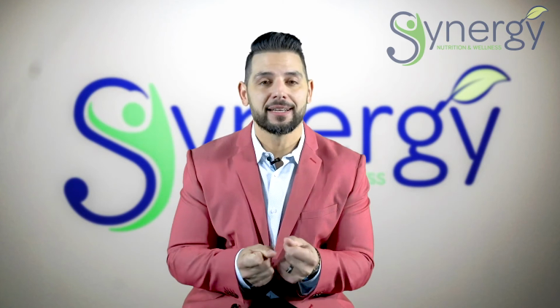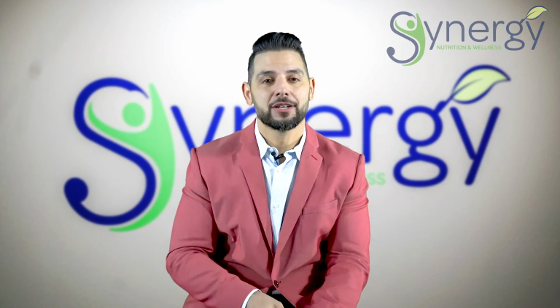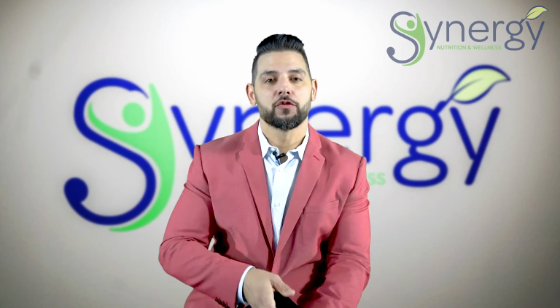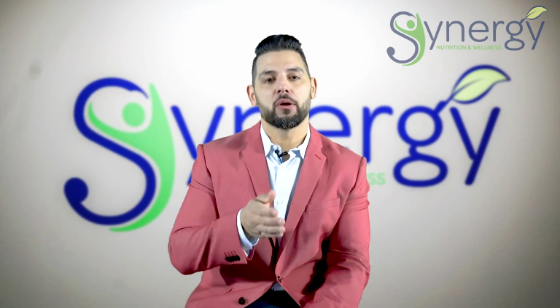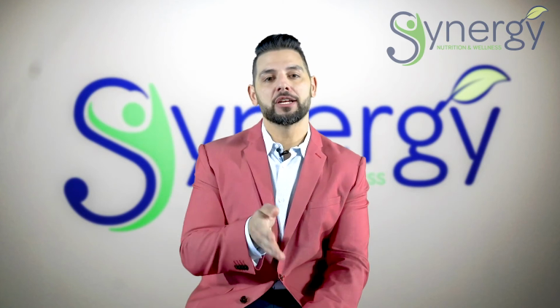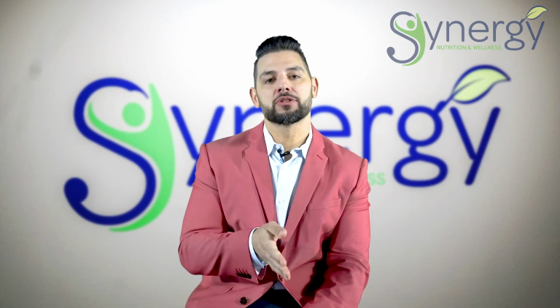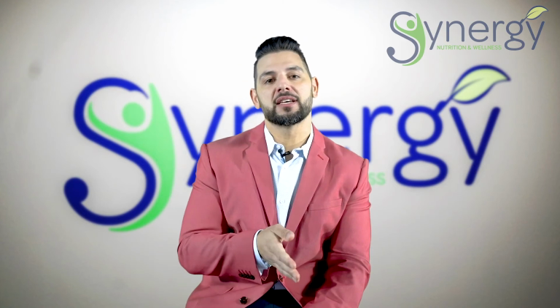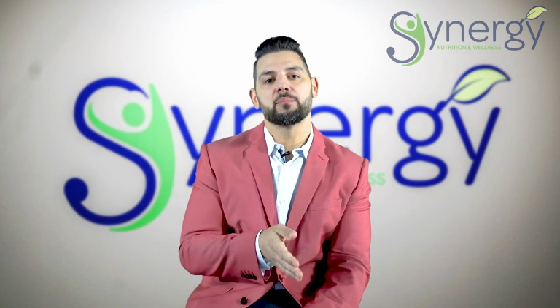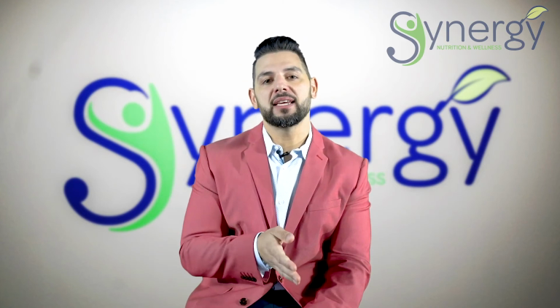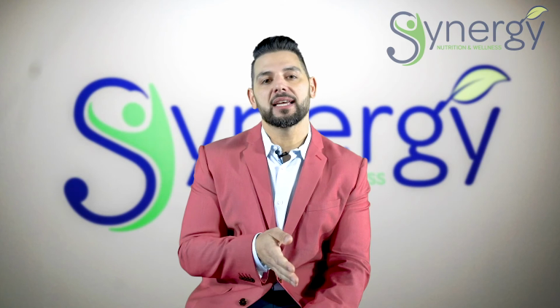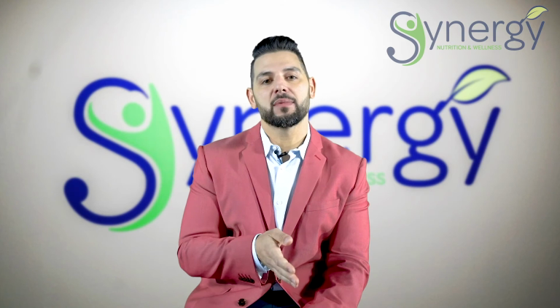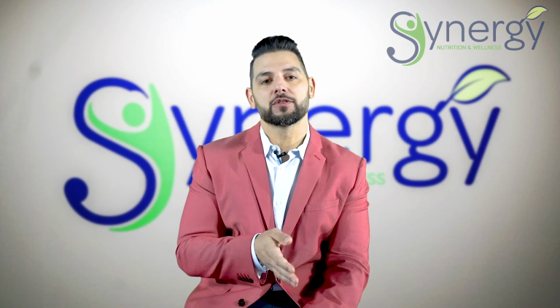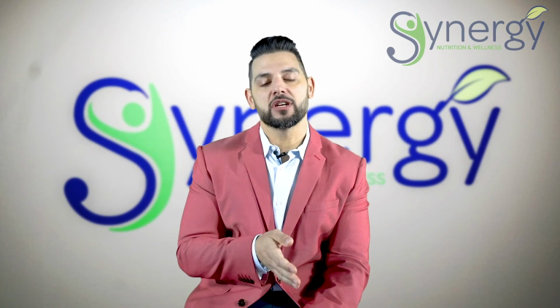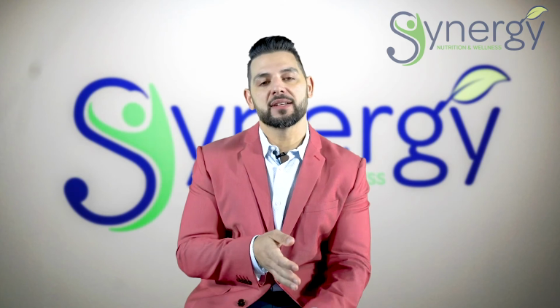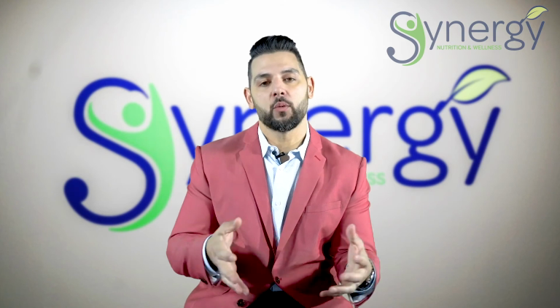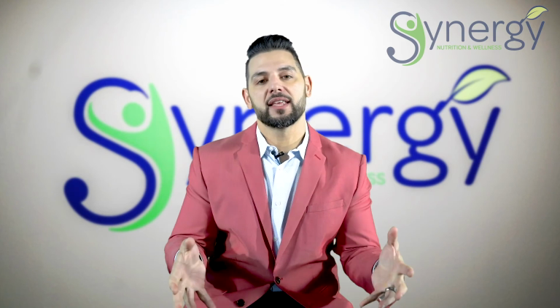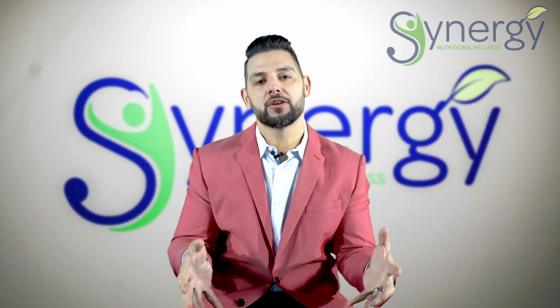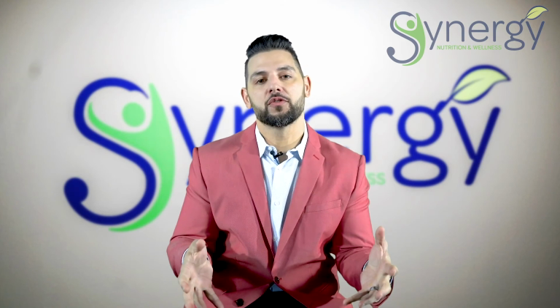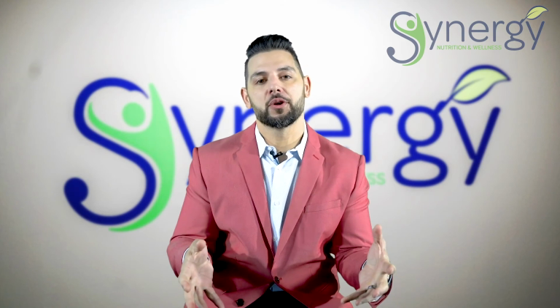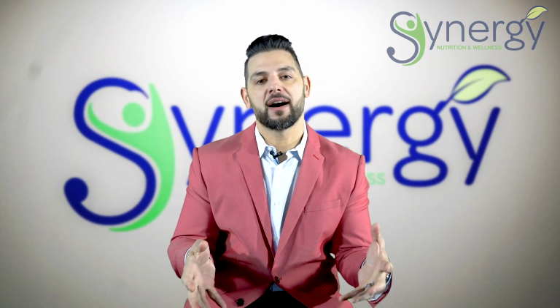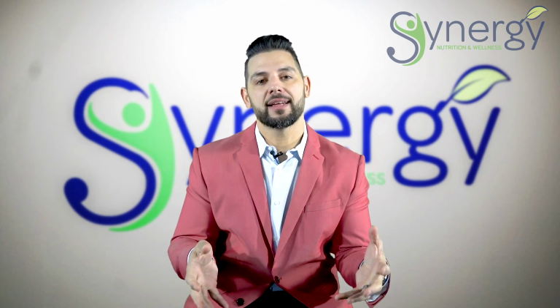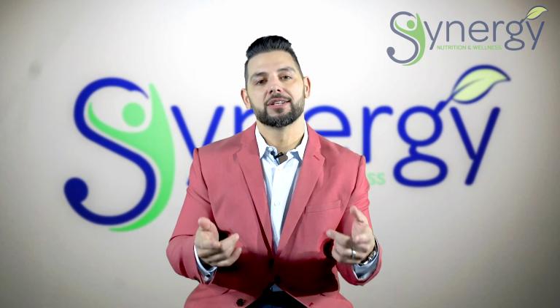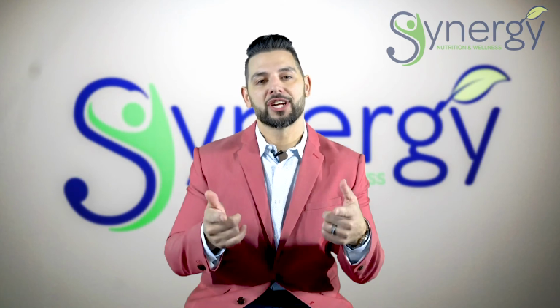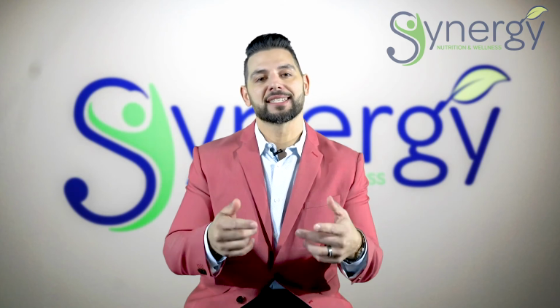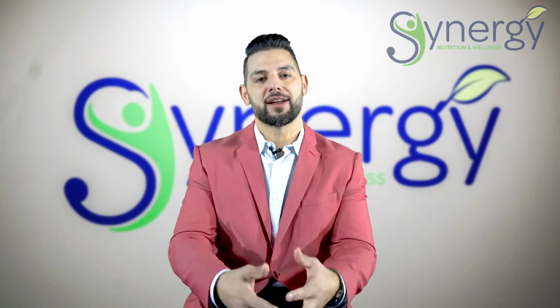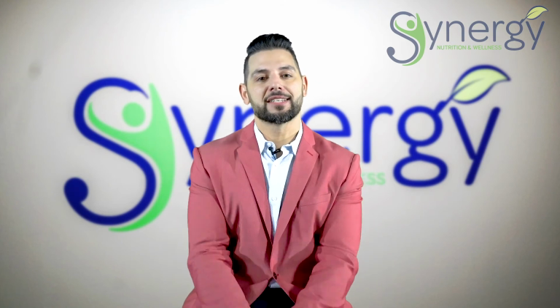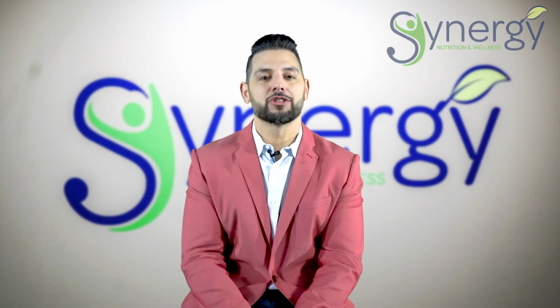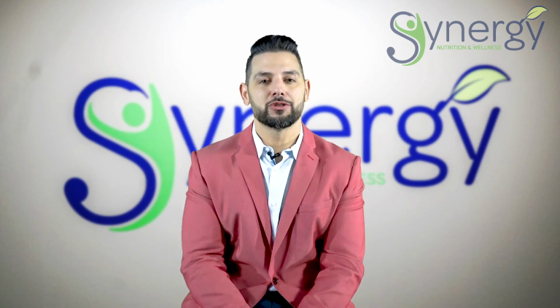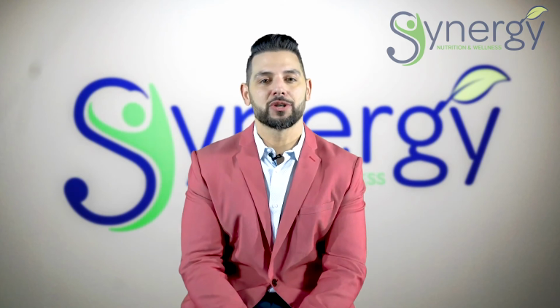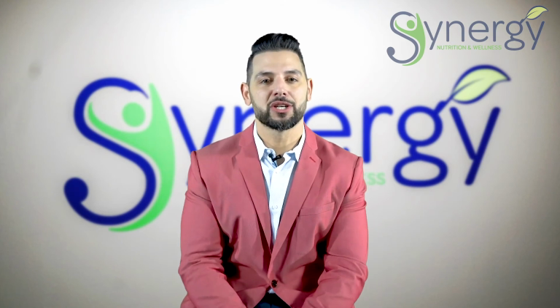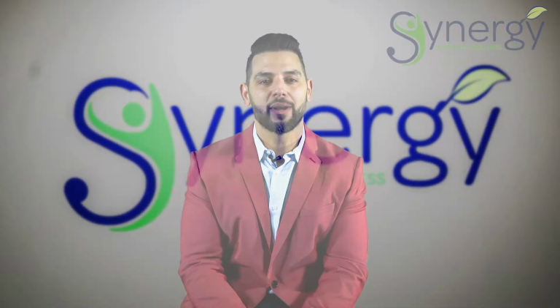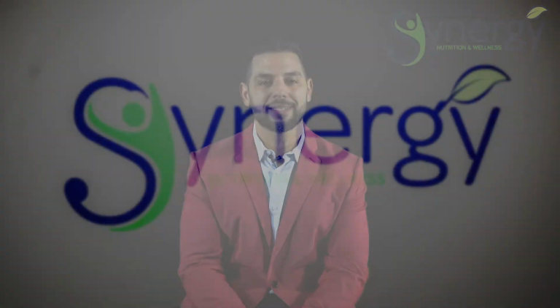If you are interested in PEMF treatments and what they can do for your body, check us out at Energy Nutrition and Wellness.